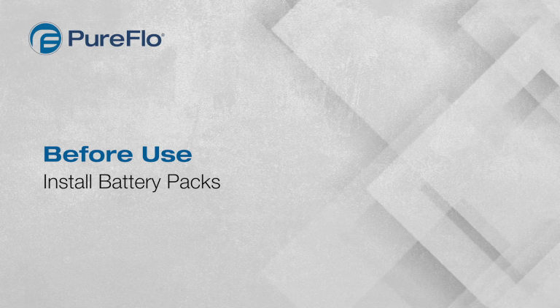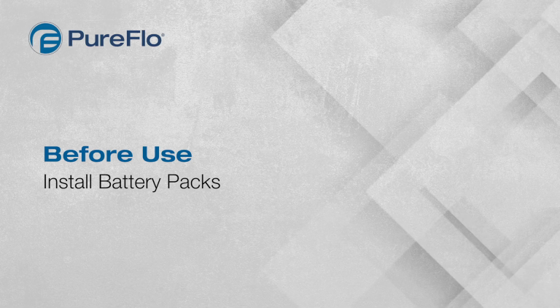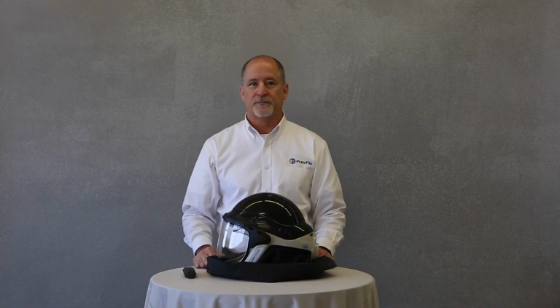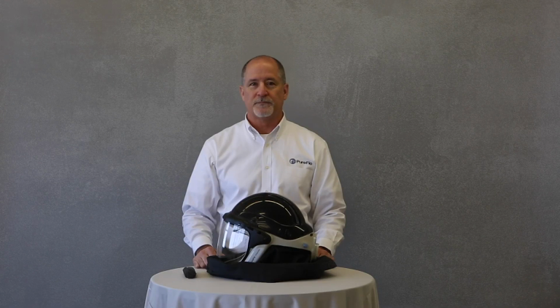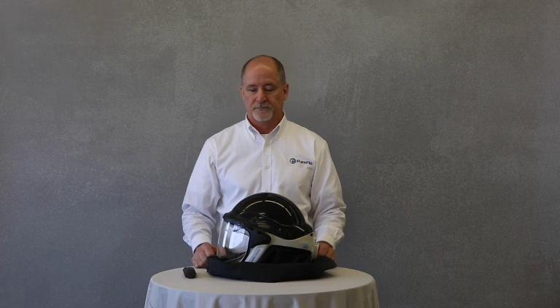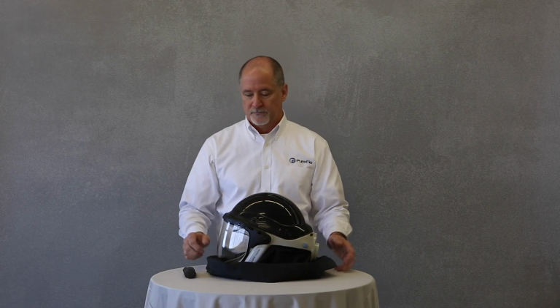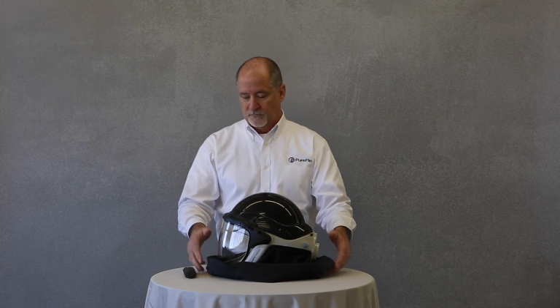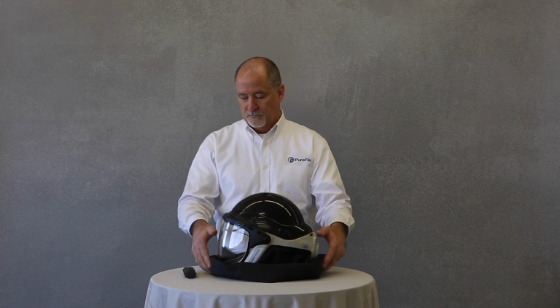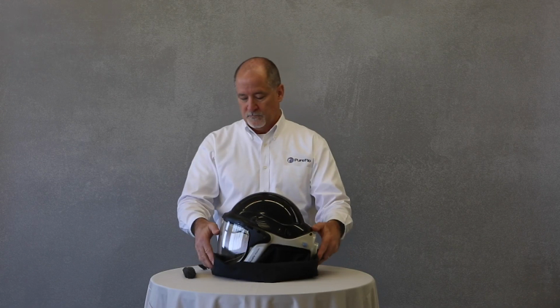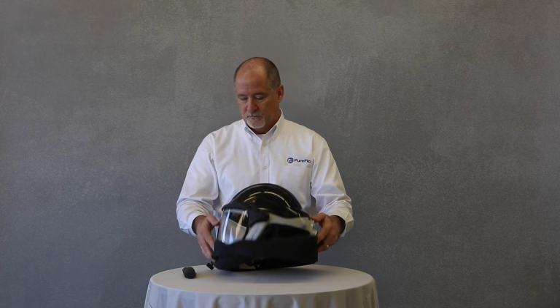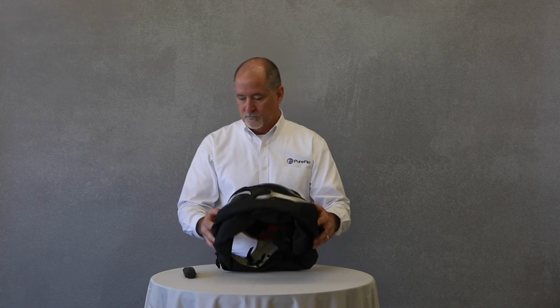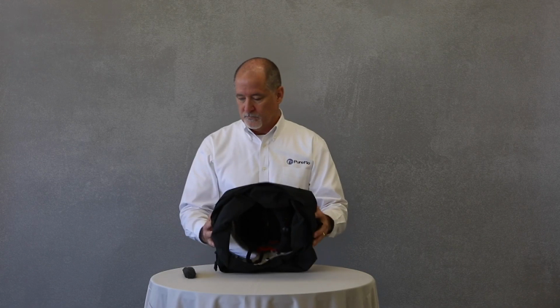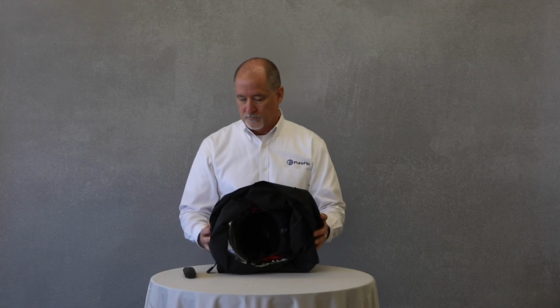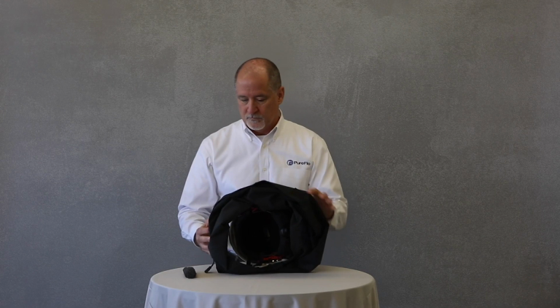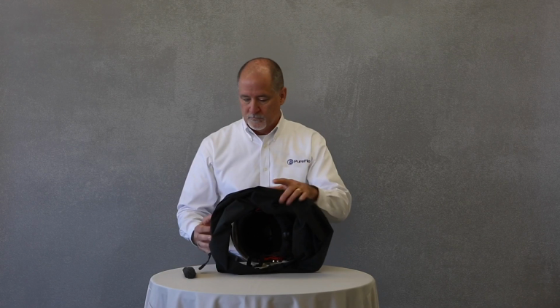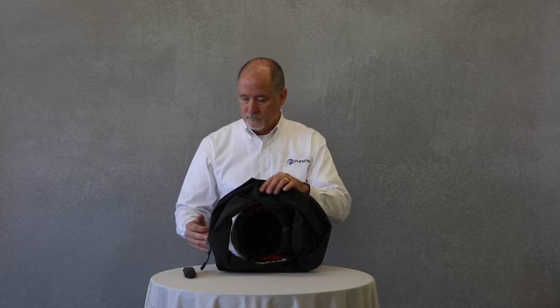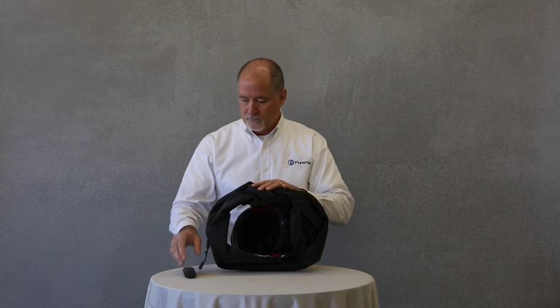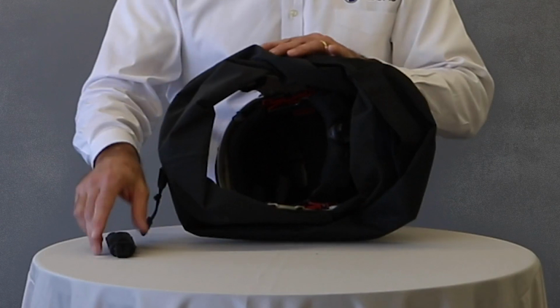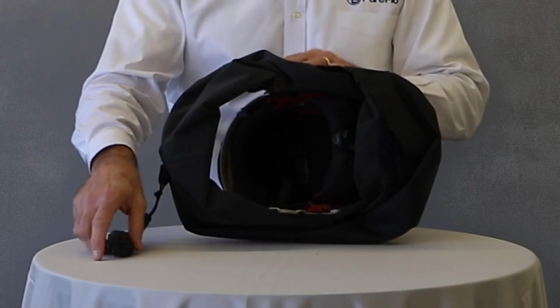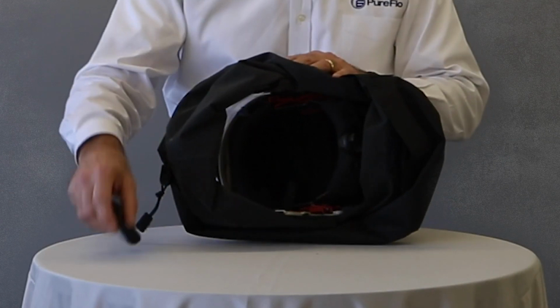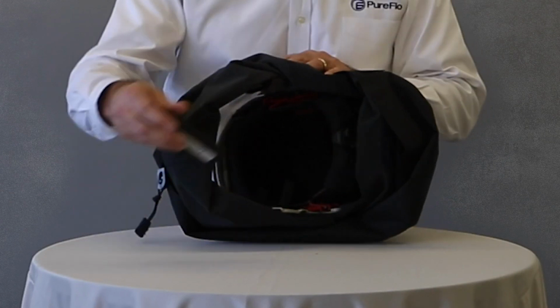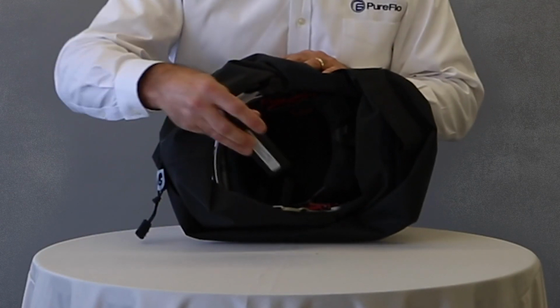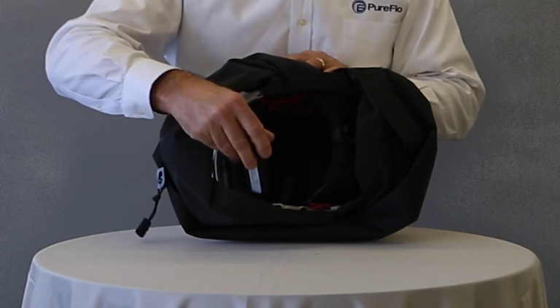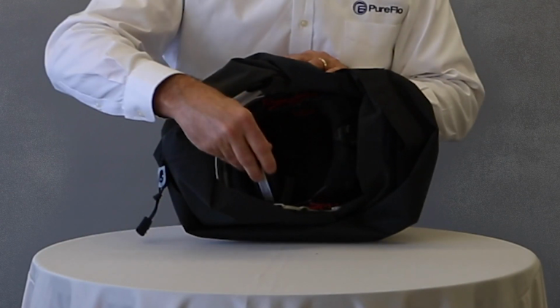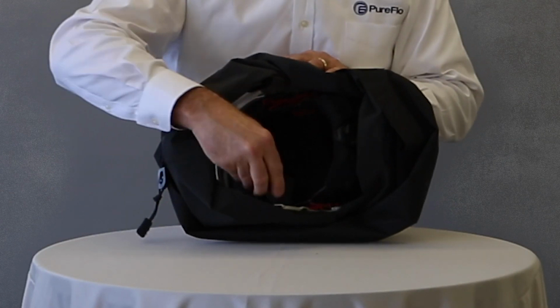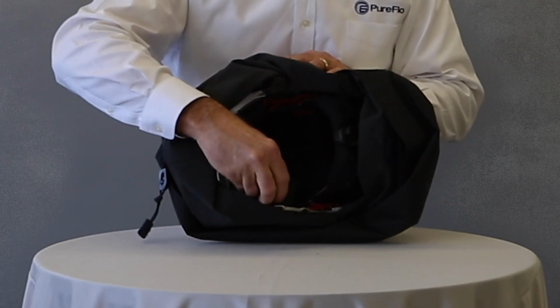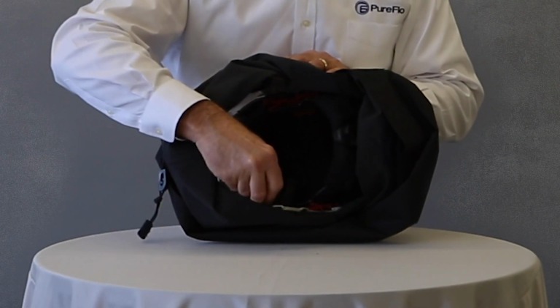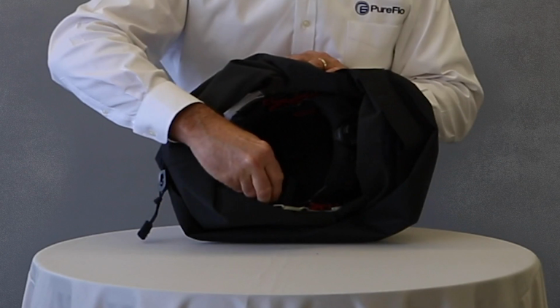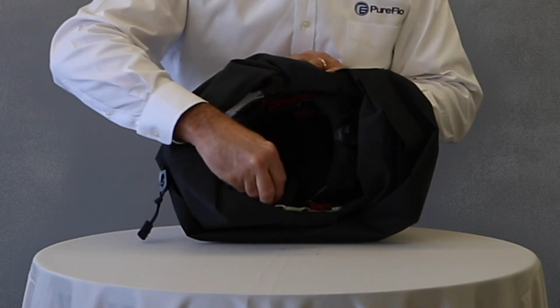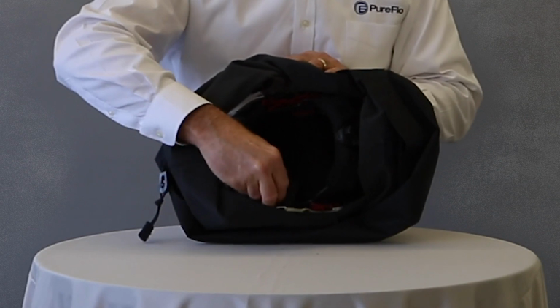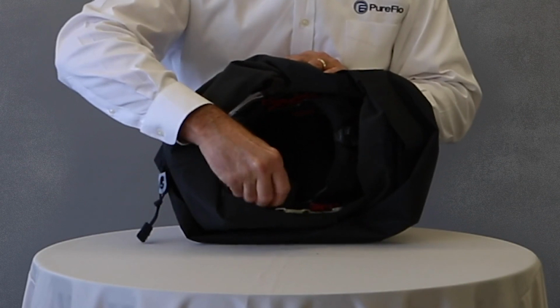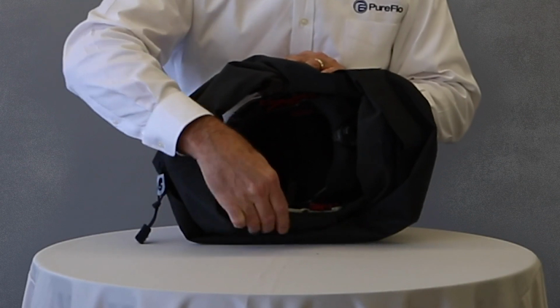With fully charged battery packs, simply insert them into the respirator on both left and right sides.